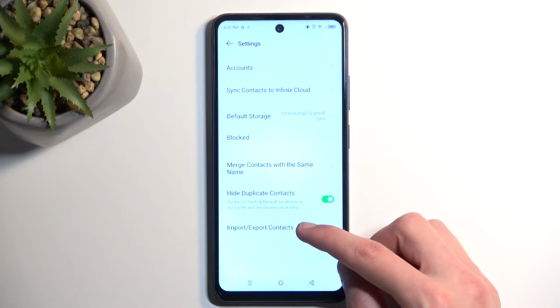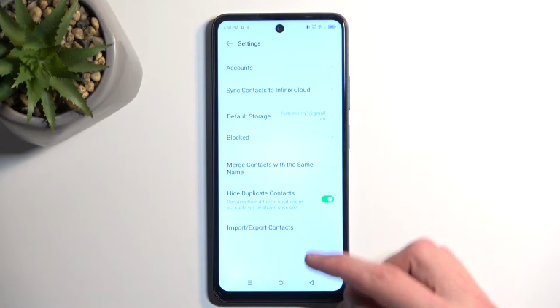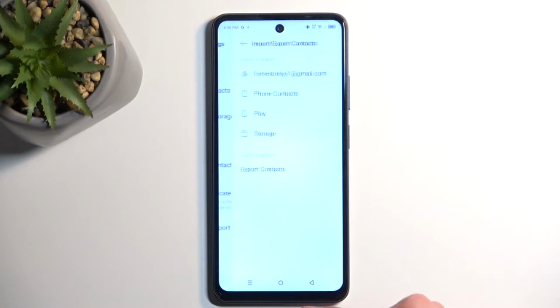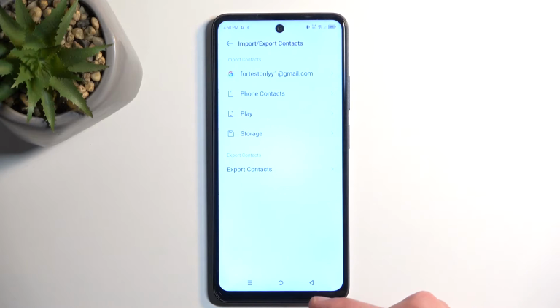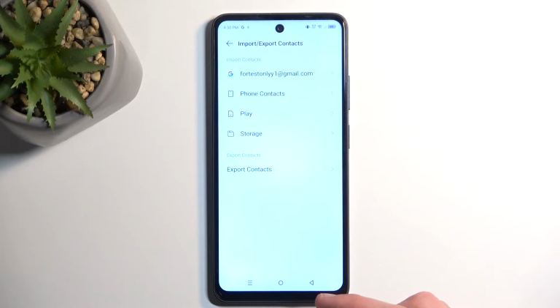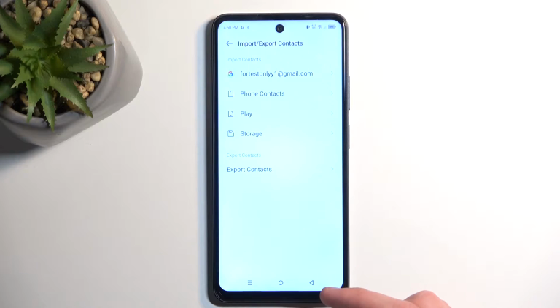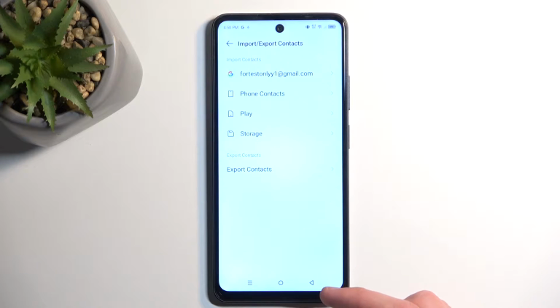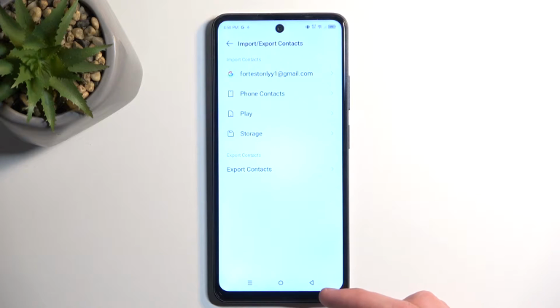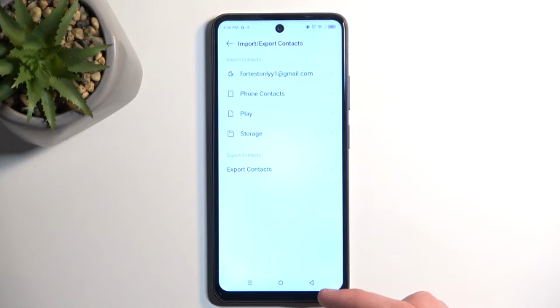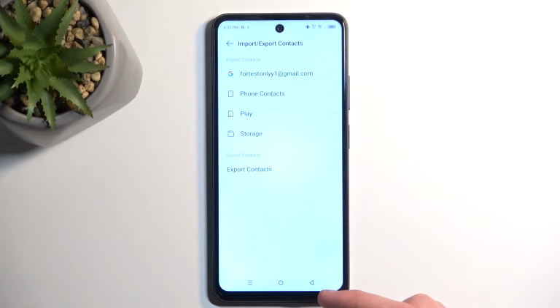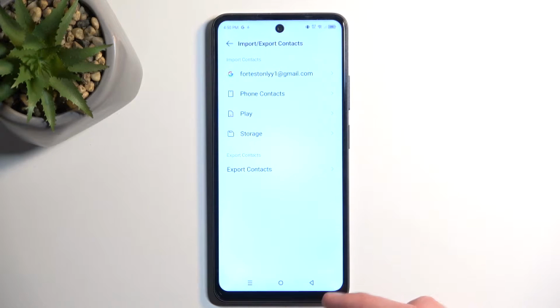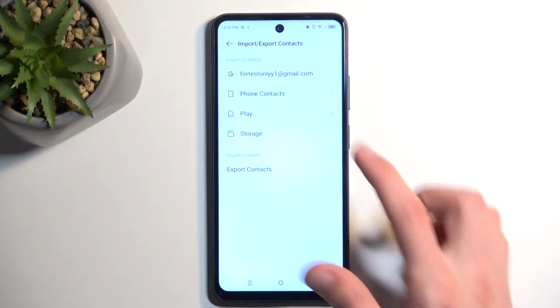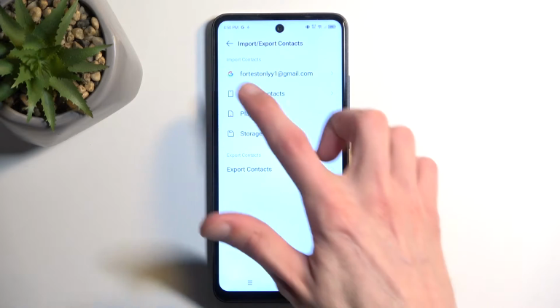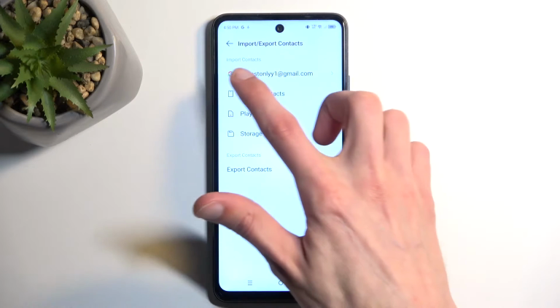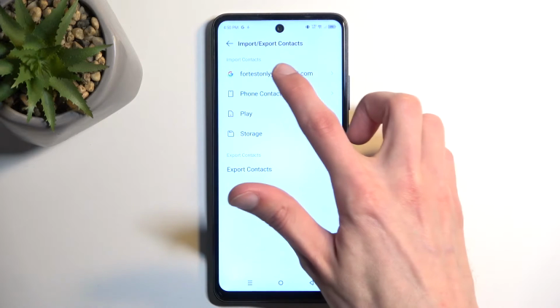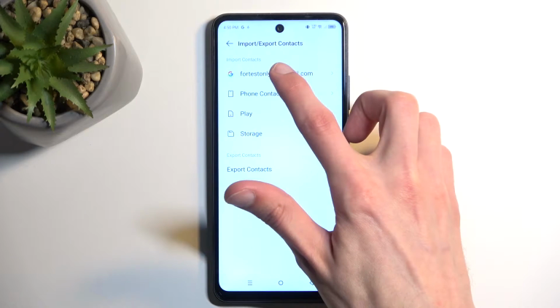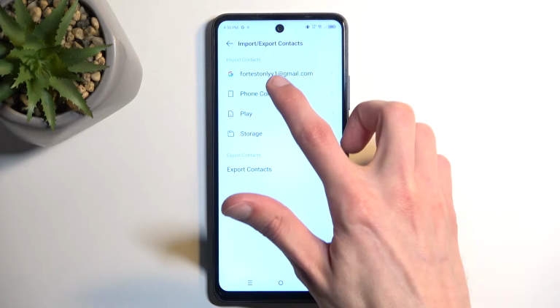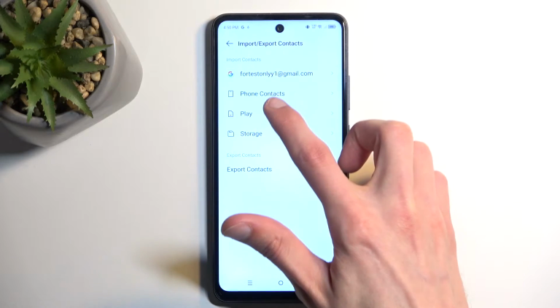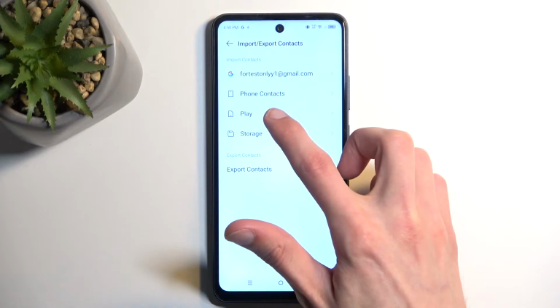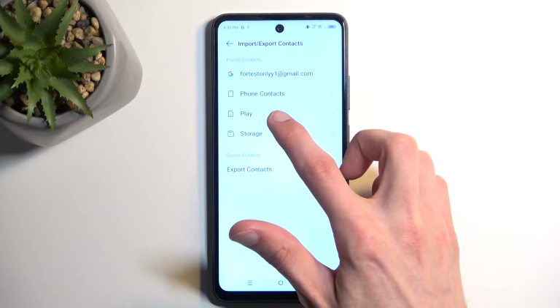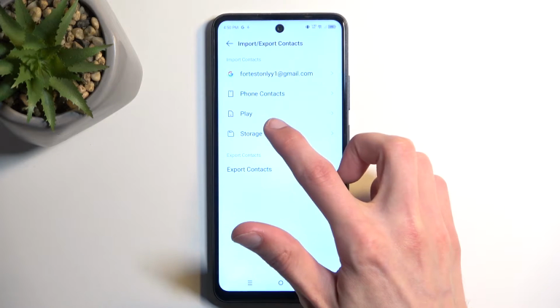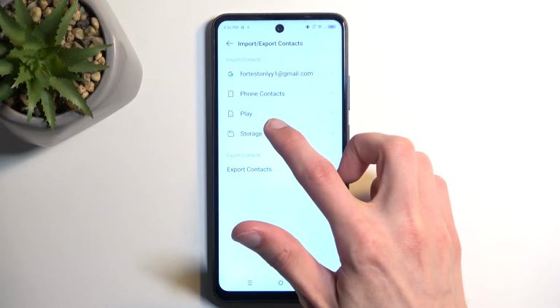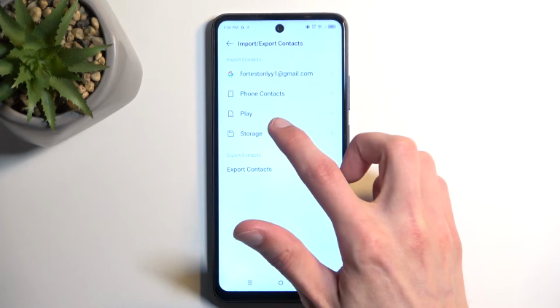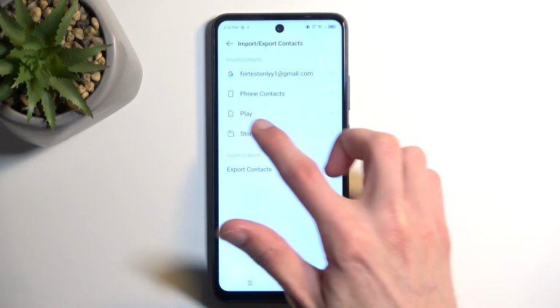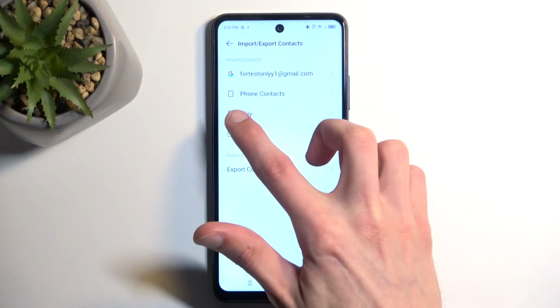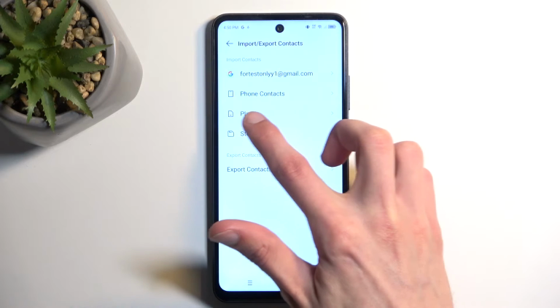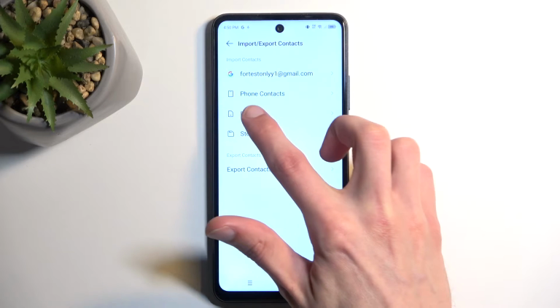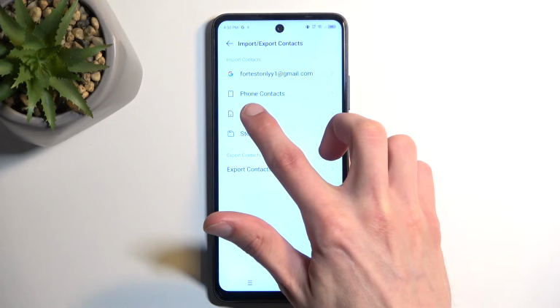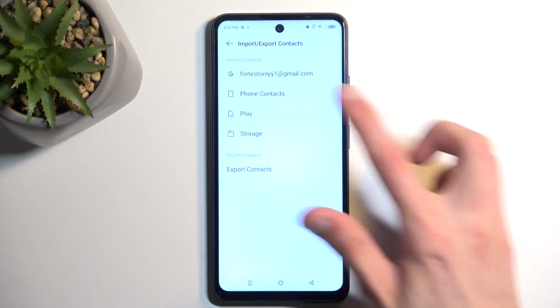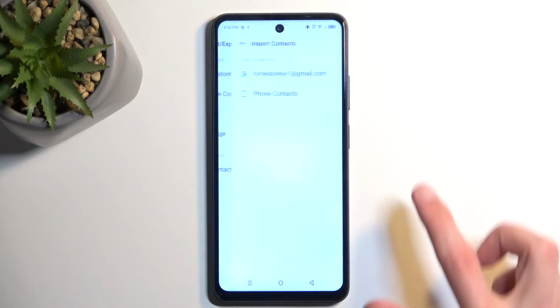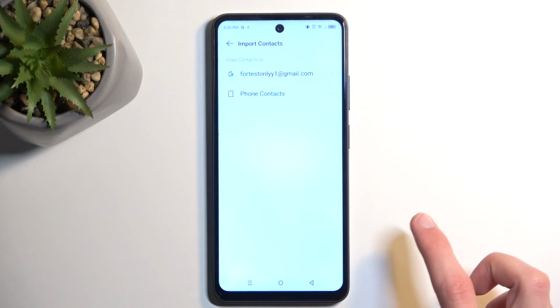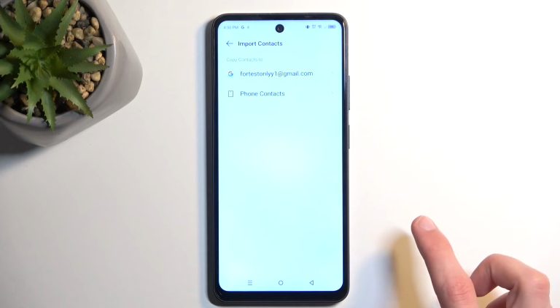Select Import/Export Contacts, then Import Contacts. Select where you want to import them from — I'll be selecting my SIM card.